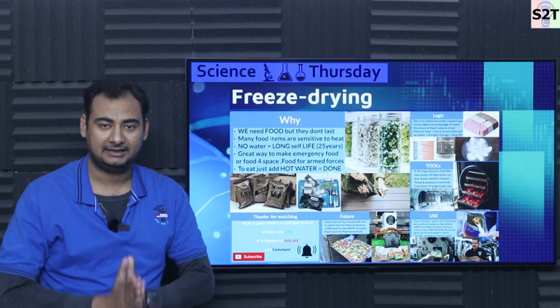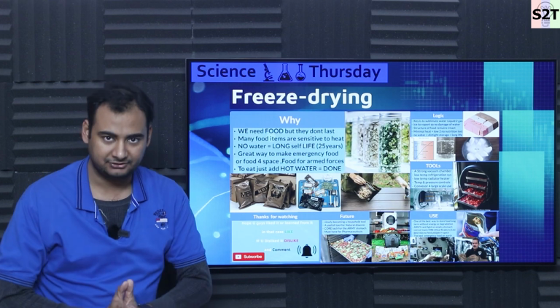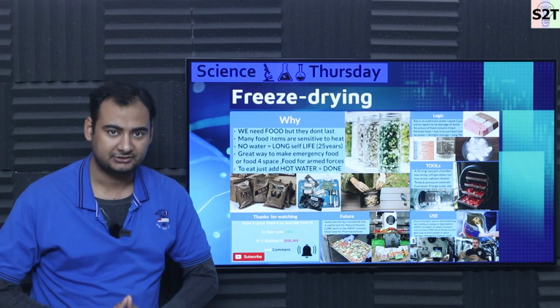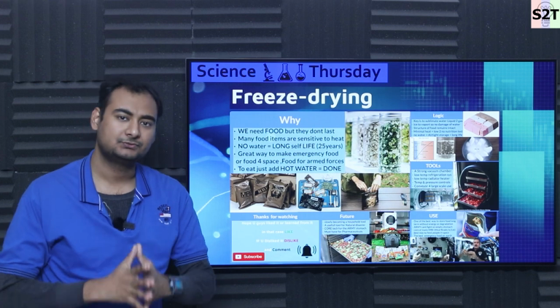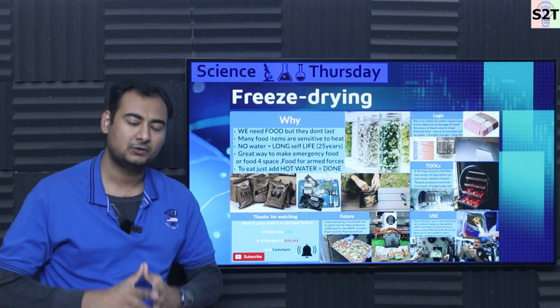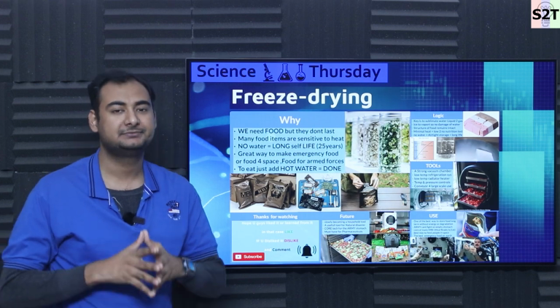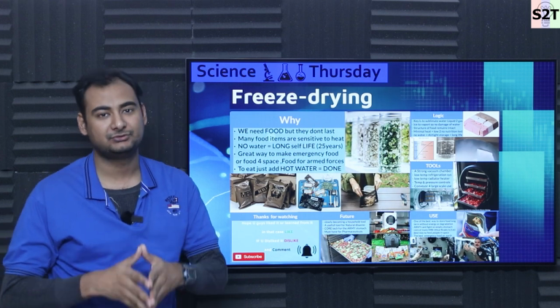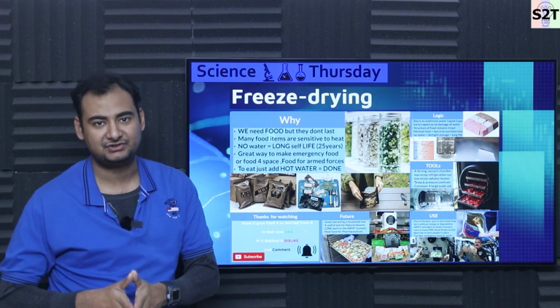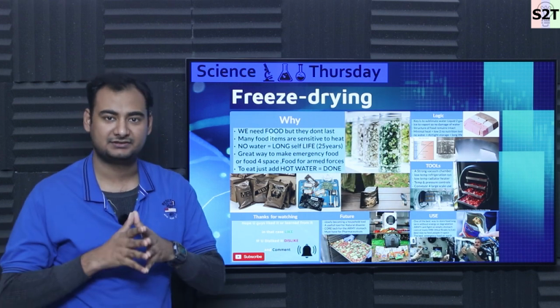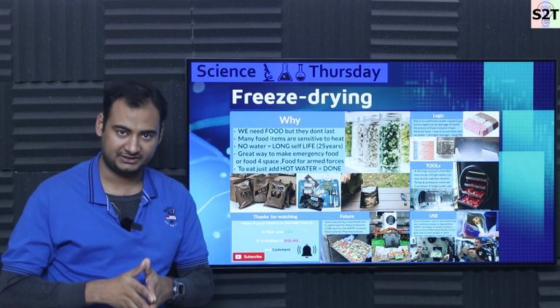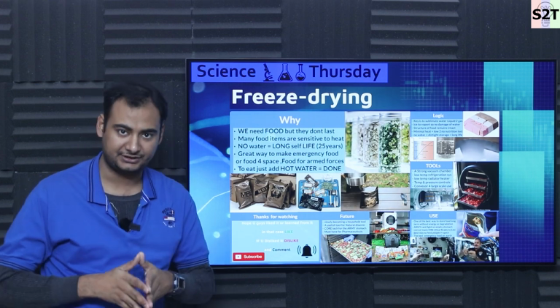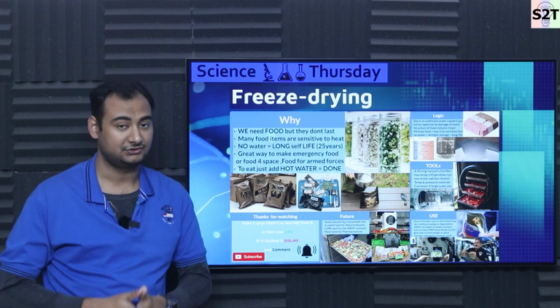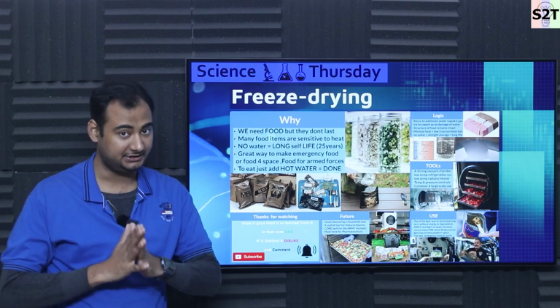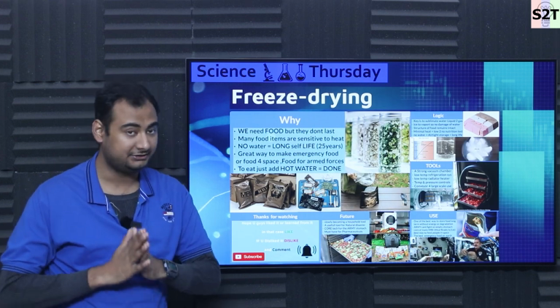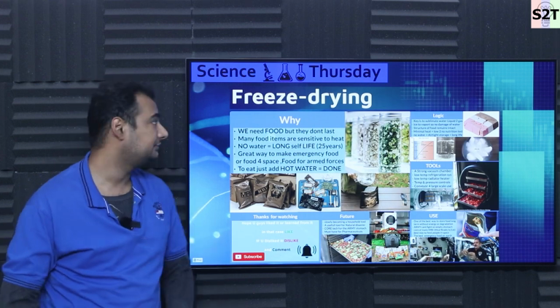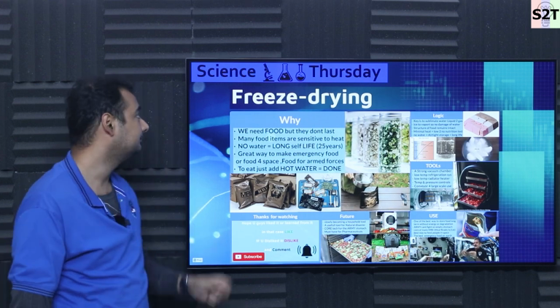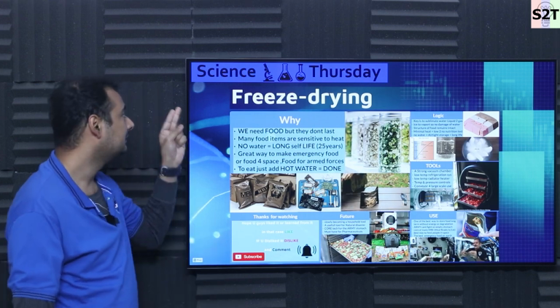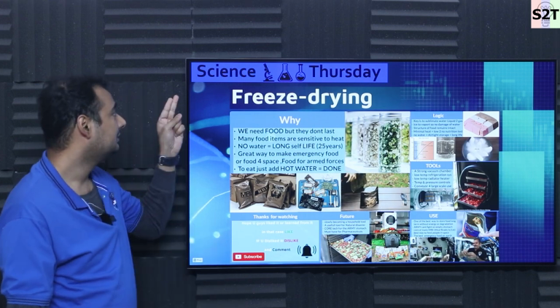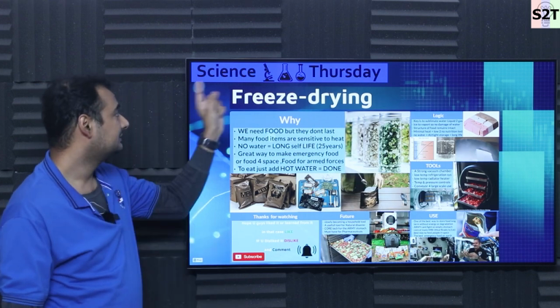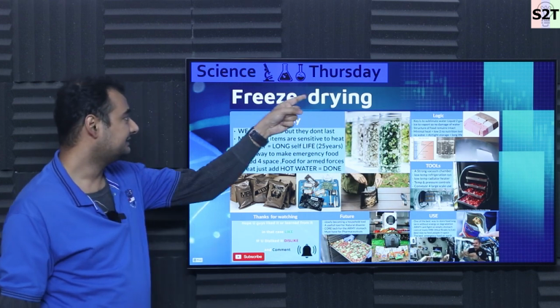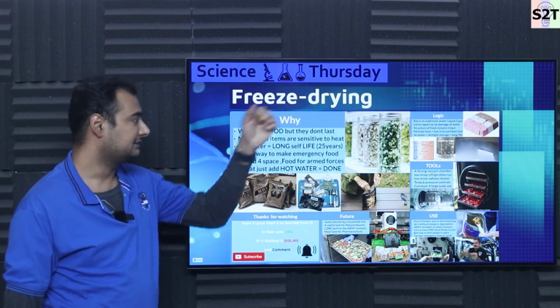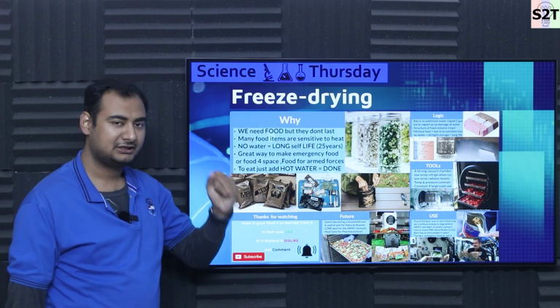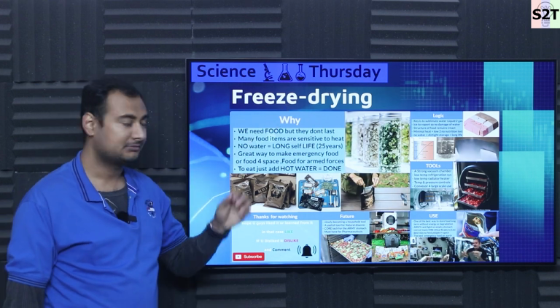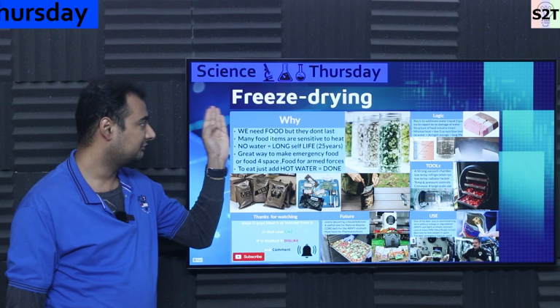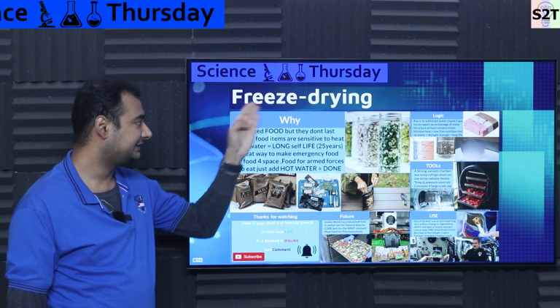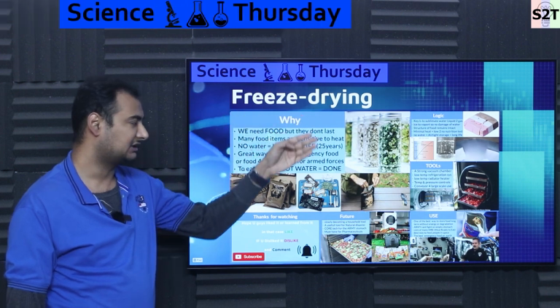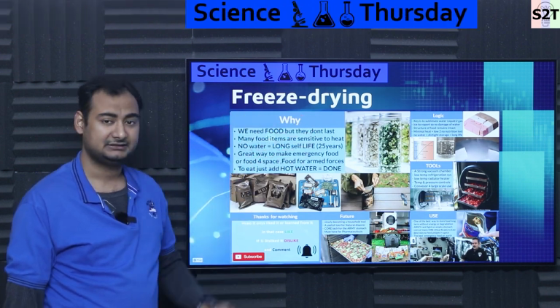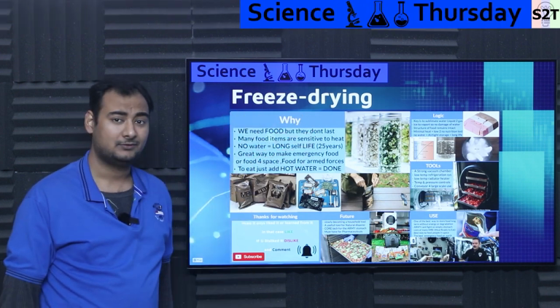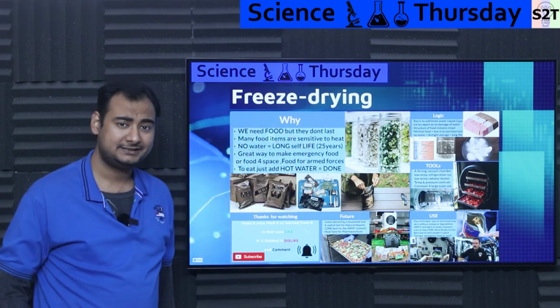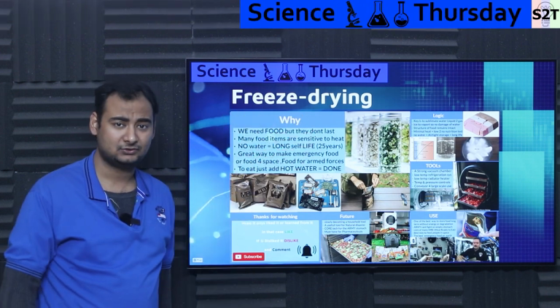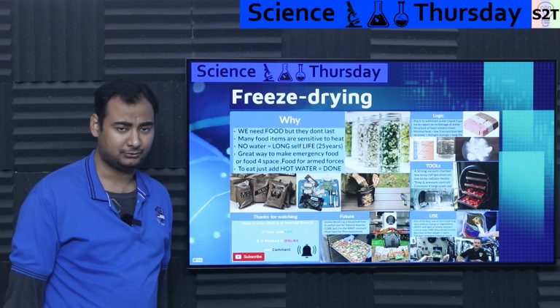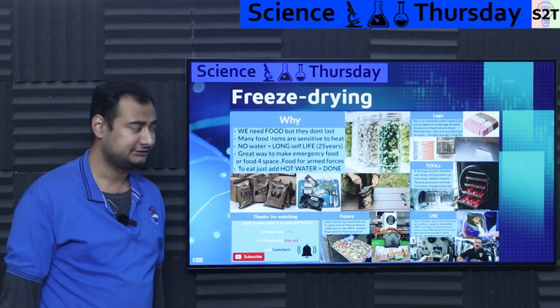Hello everybody, welcome to my channel Science2Technology. In today's show, Science Thursday, we're going to talk about freeze drying and why it is so important.